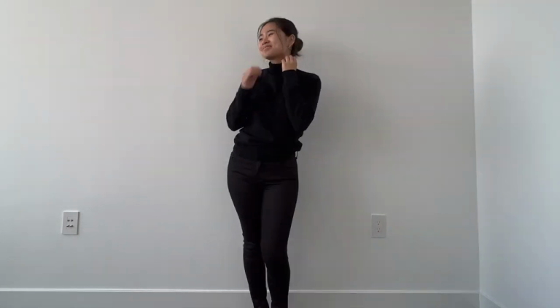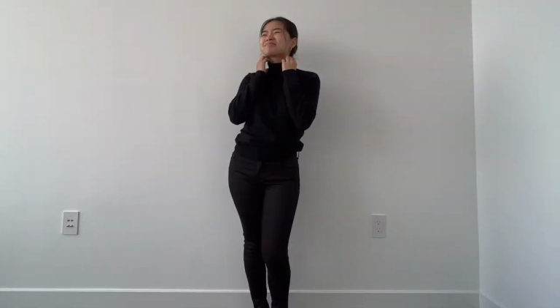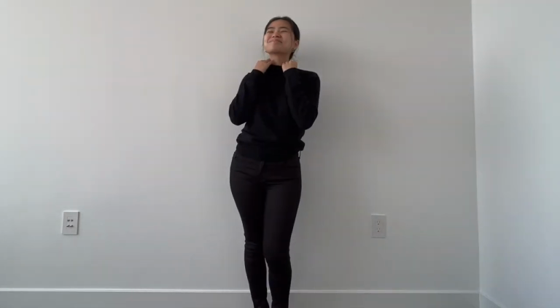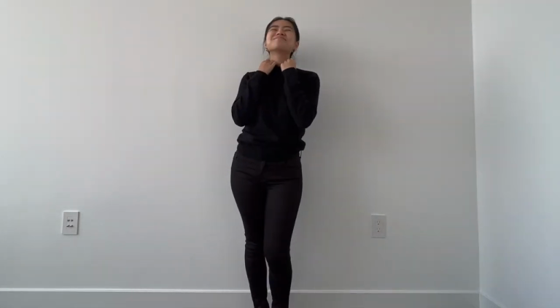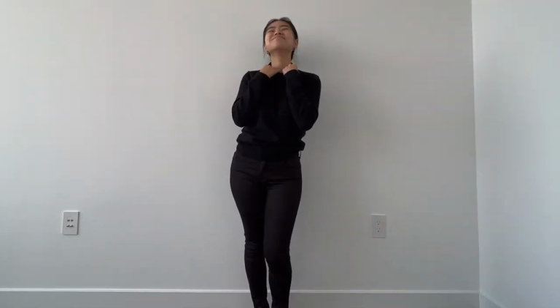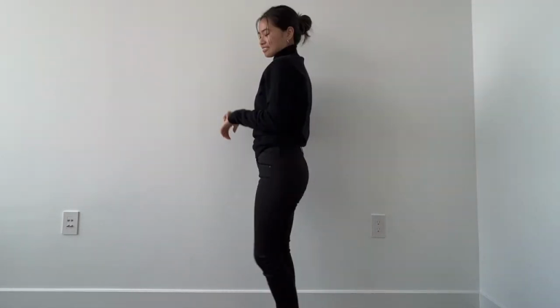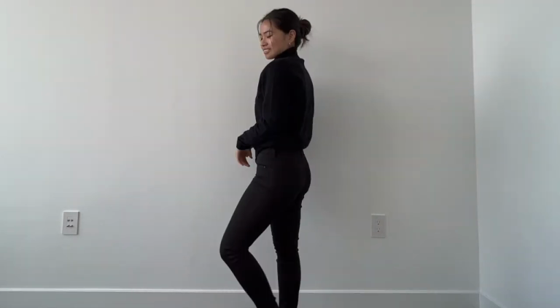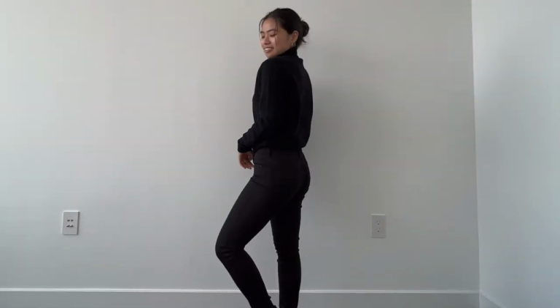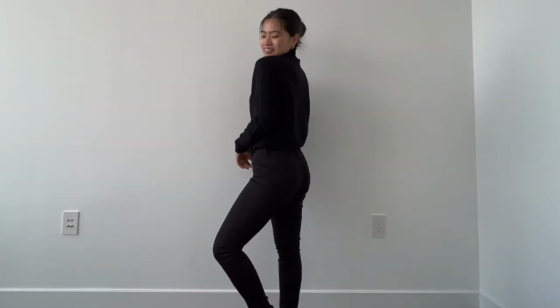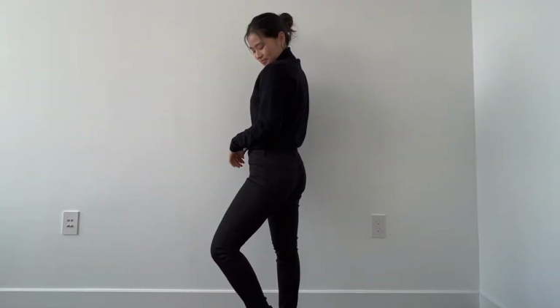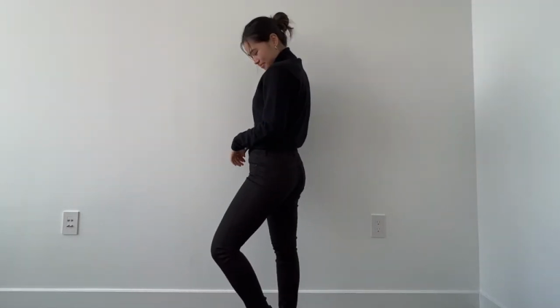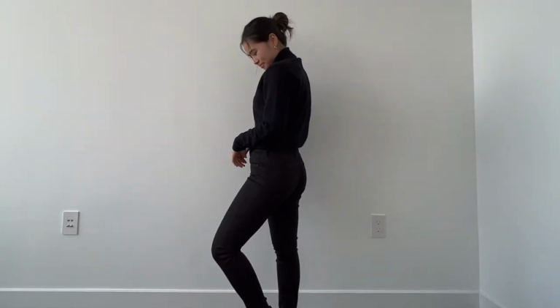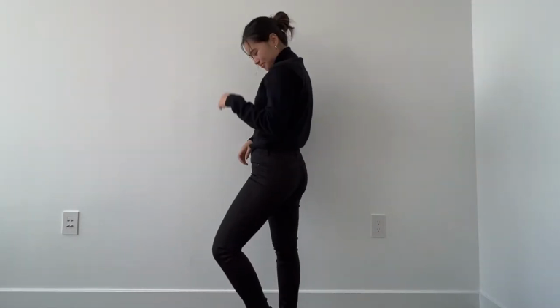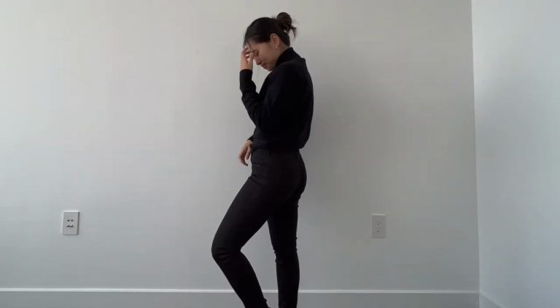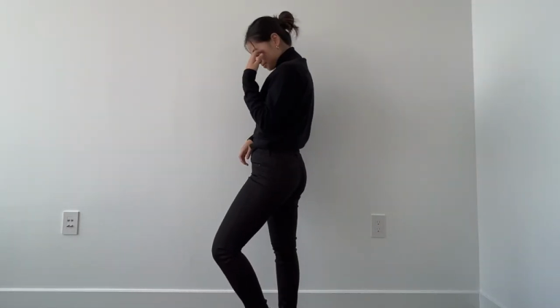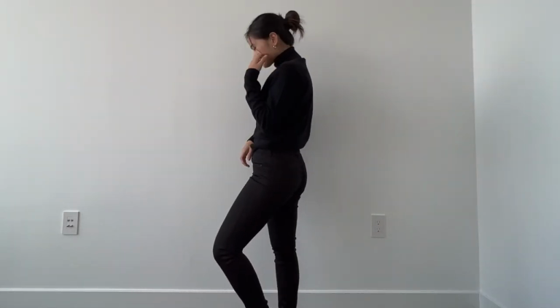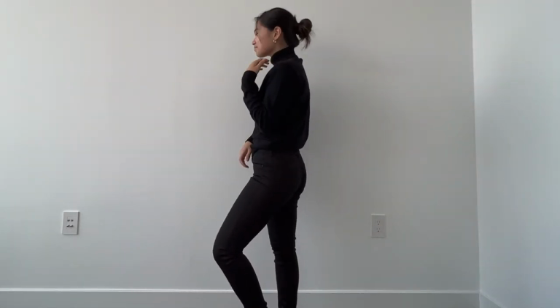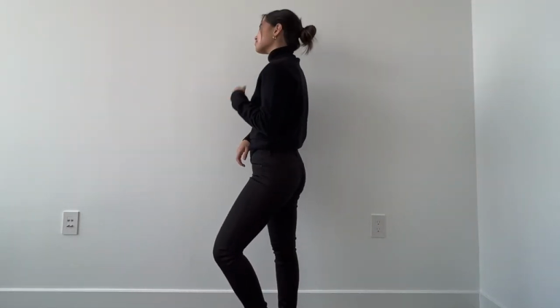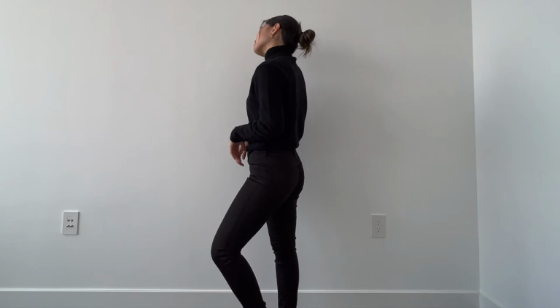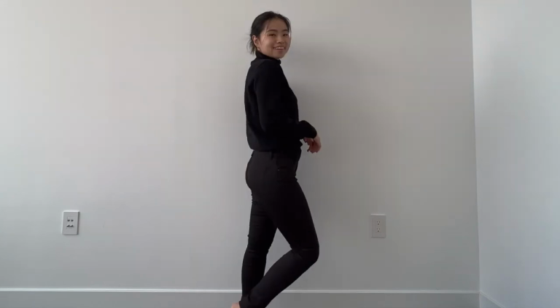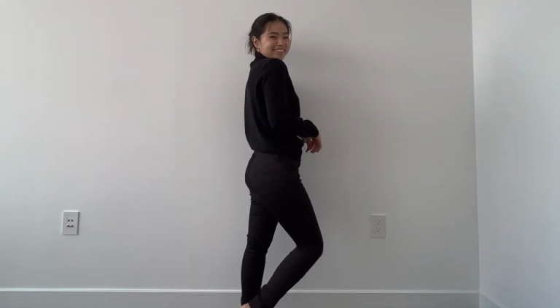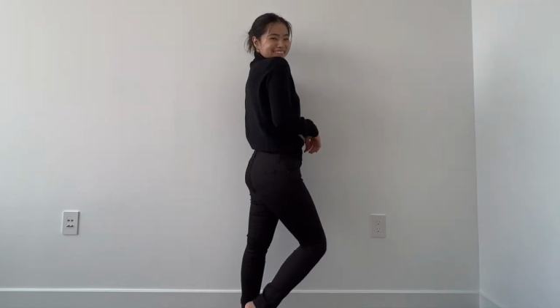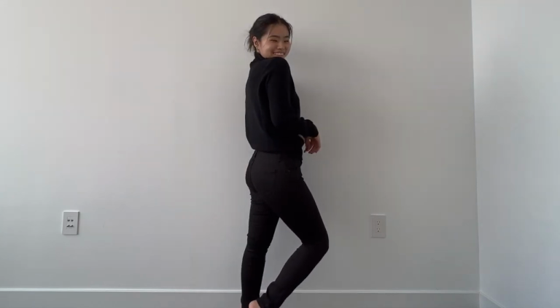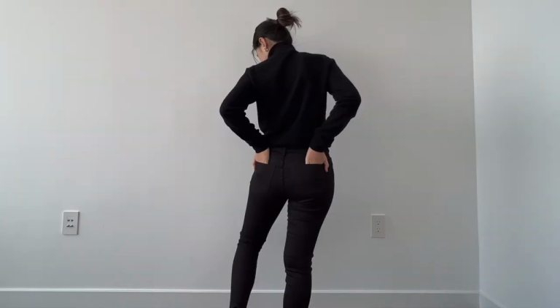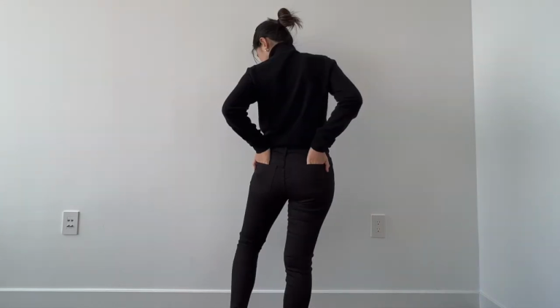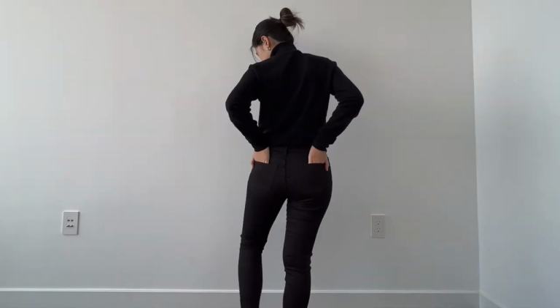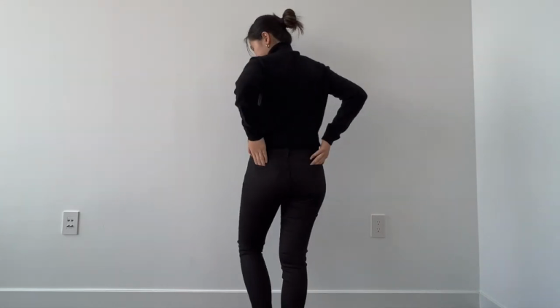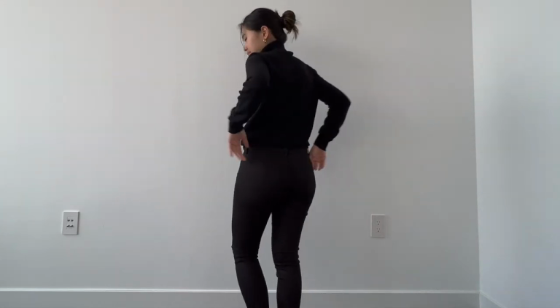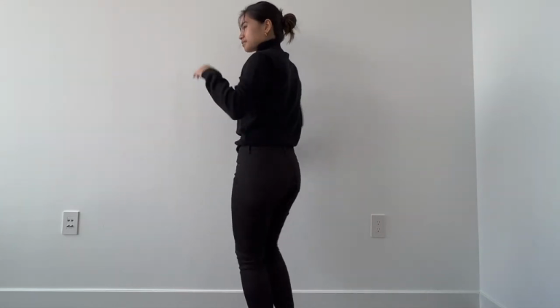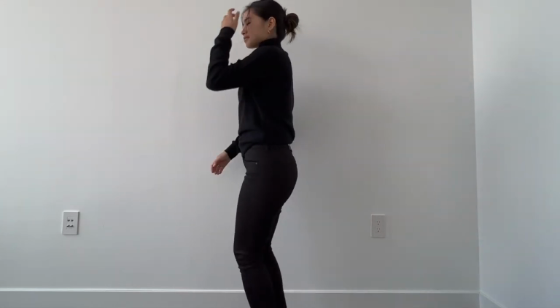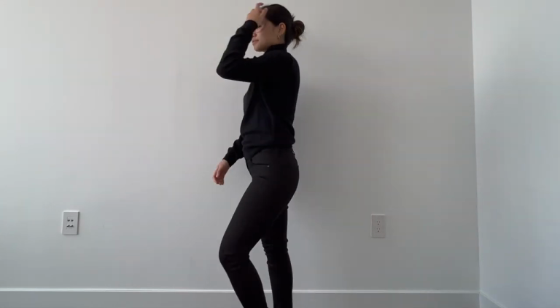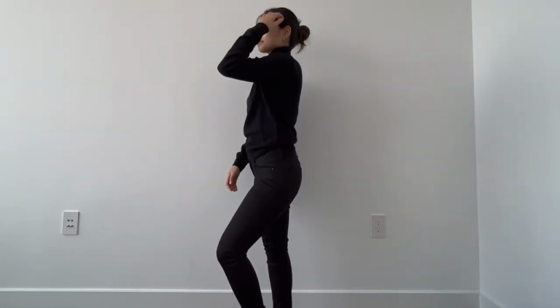Next, I decided to switch things up and I paired the cashmere turtleneck willow sweater with the mid-rise skinny bond jeans.